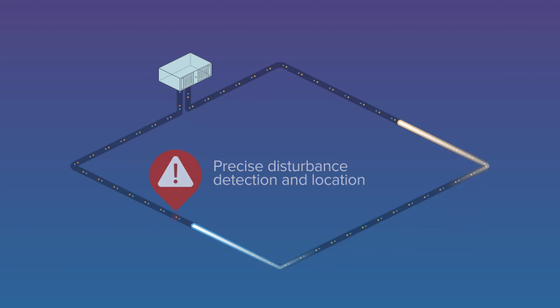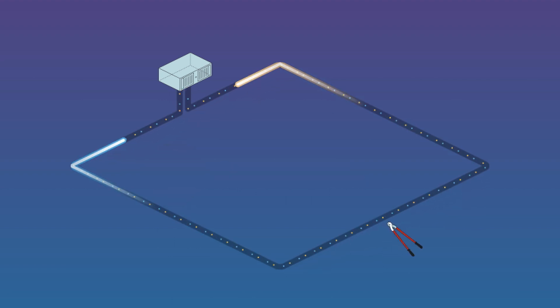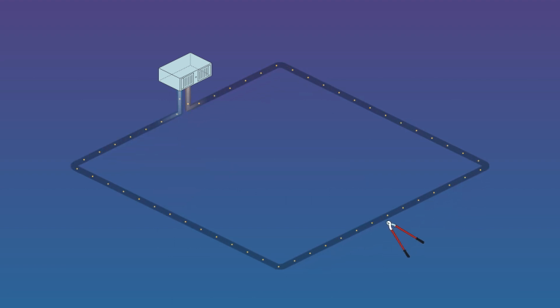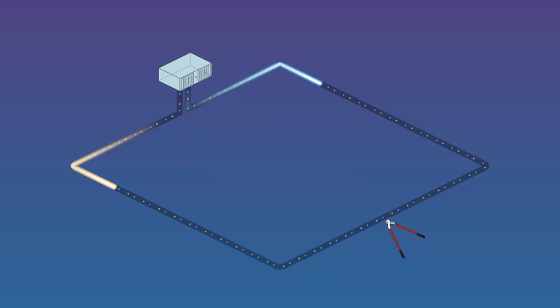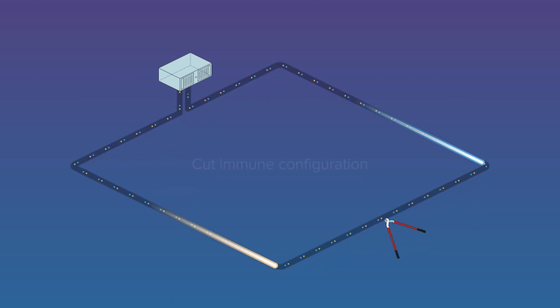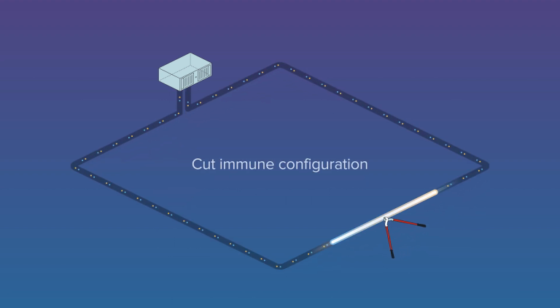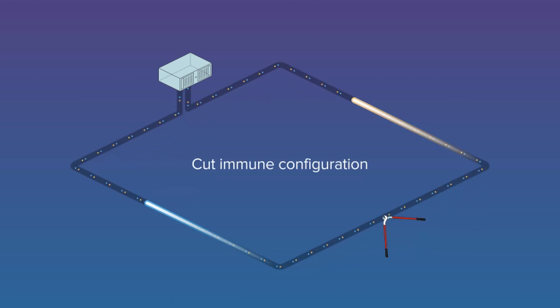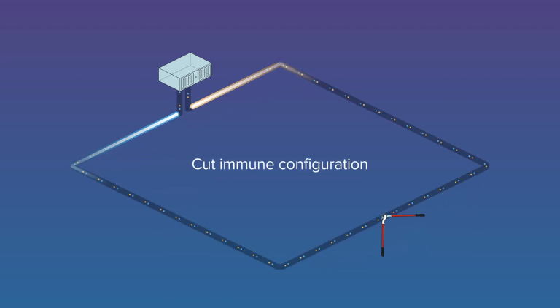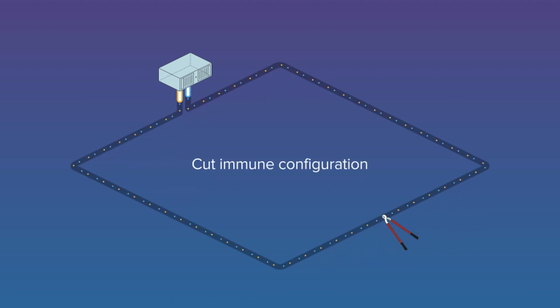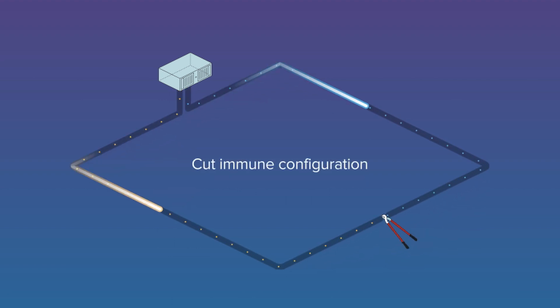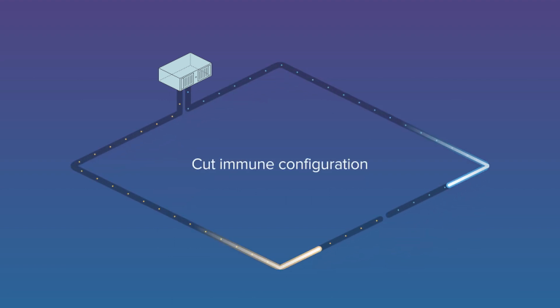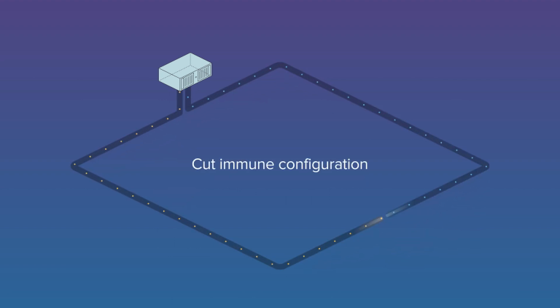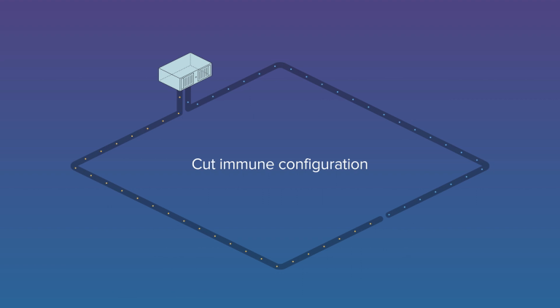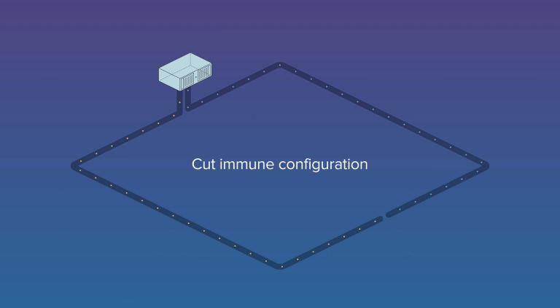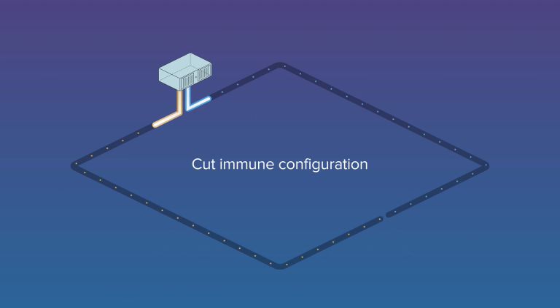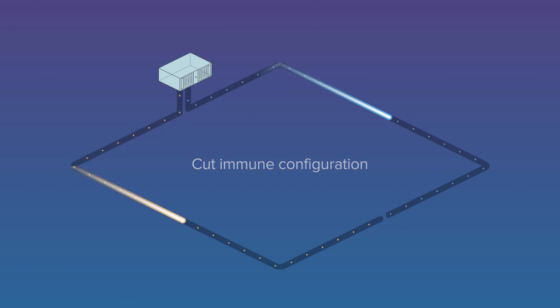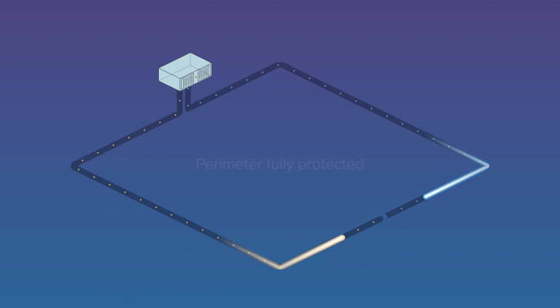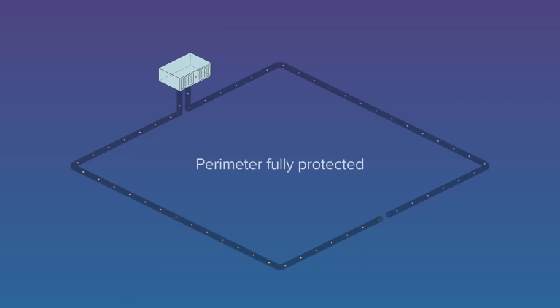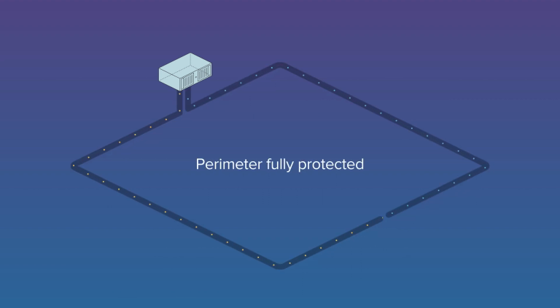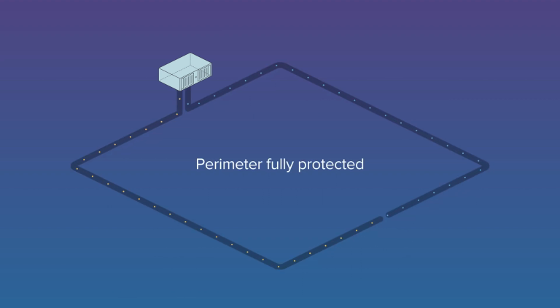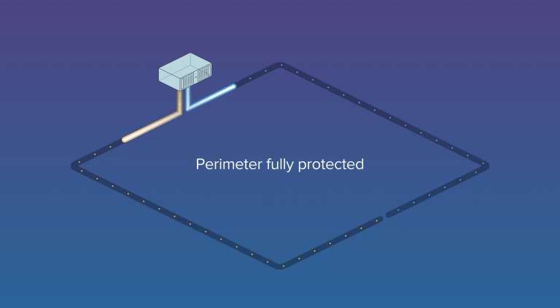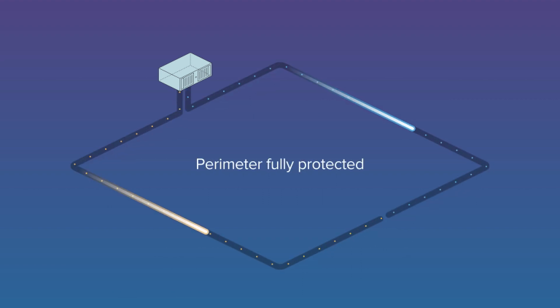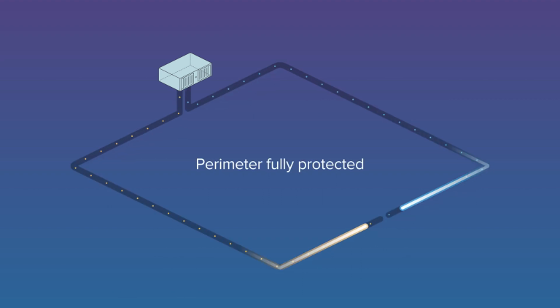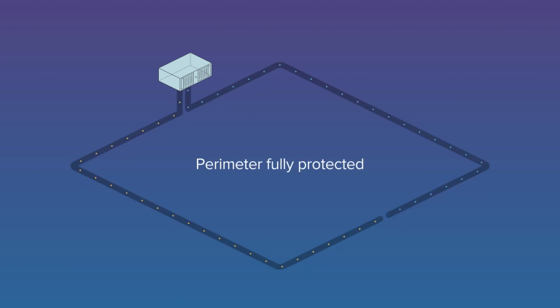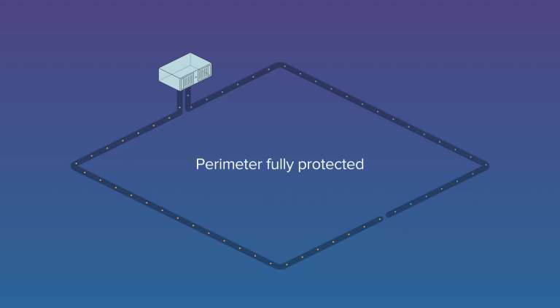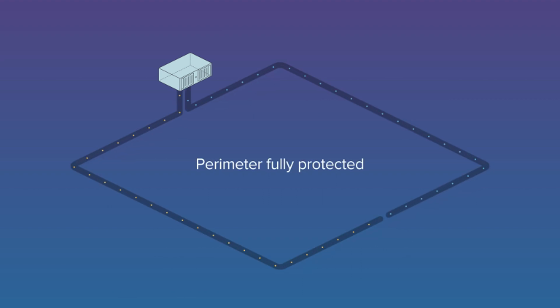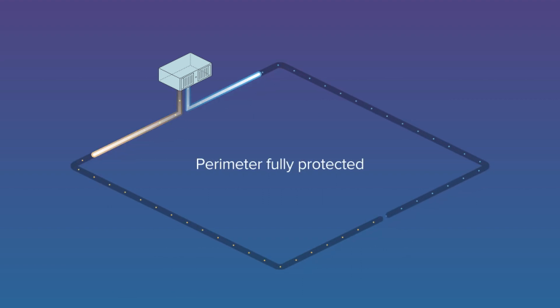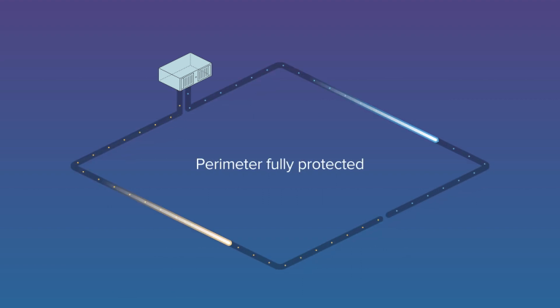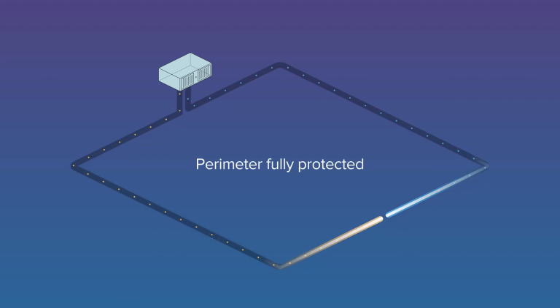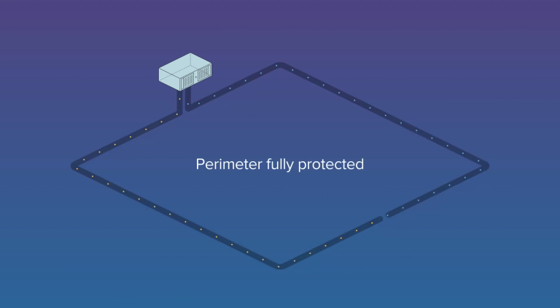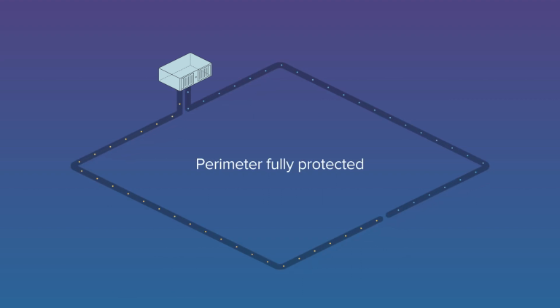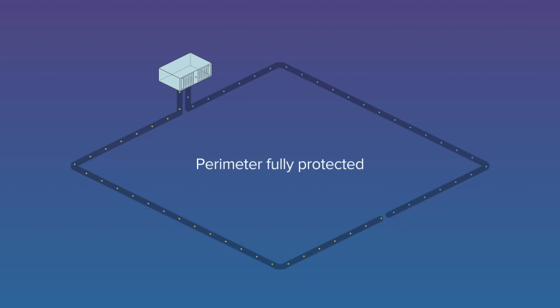In addition, the system offers cut immunity, in which the full perimeter remains protected in the event of a cable cut.